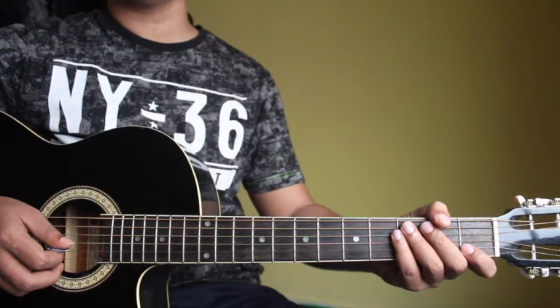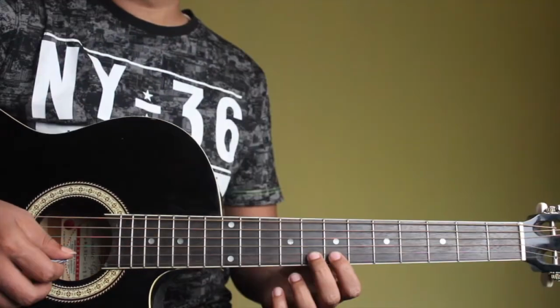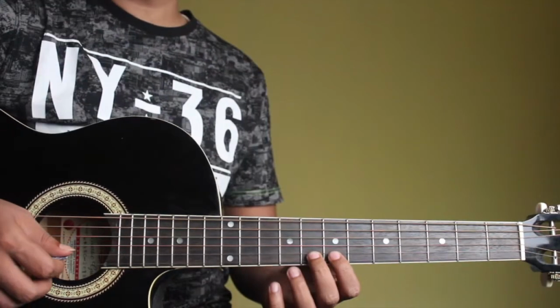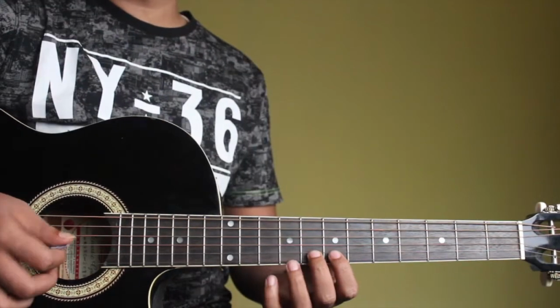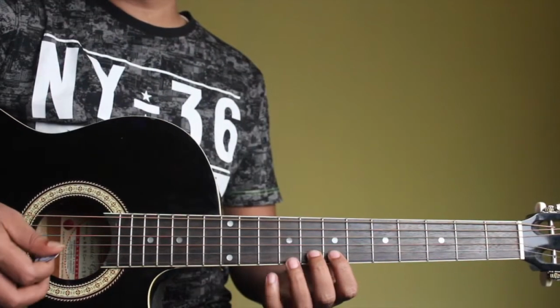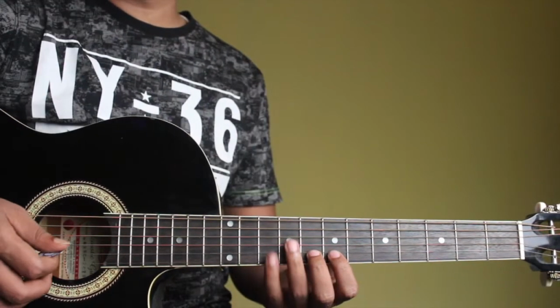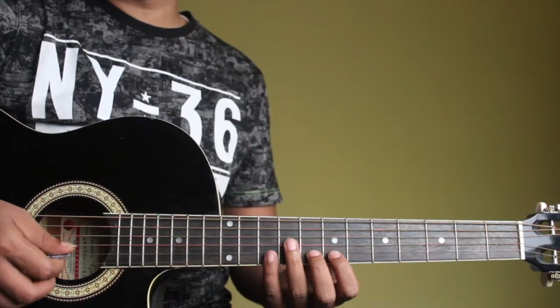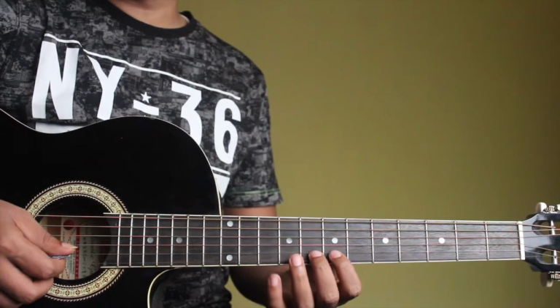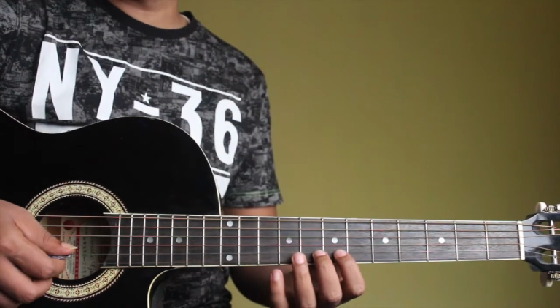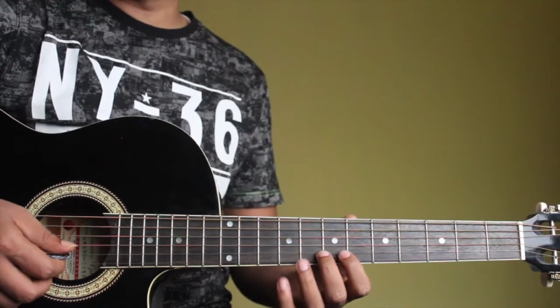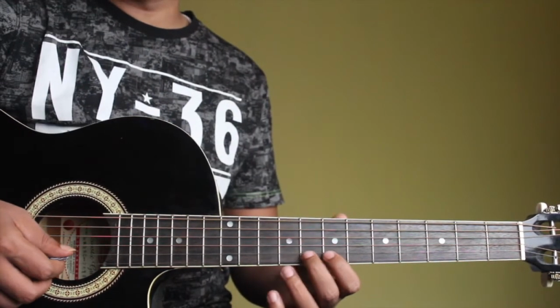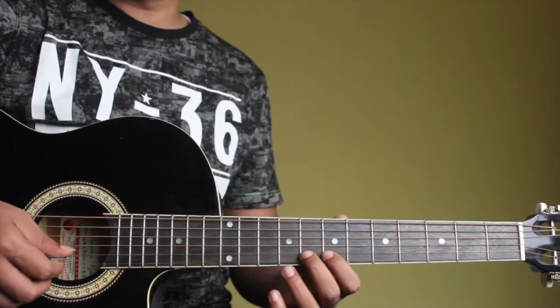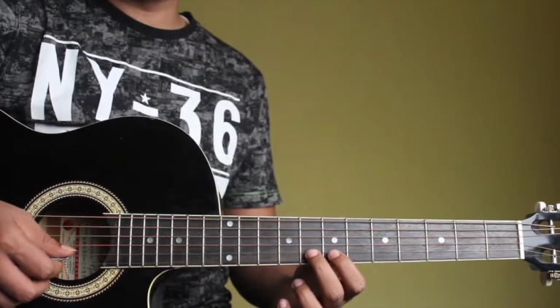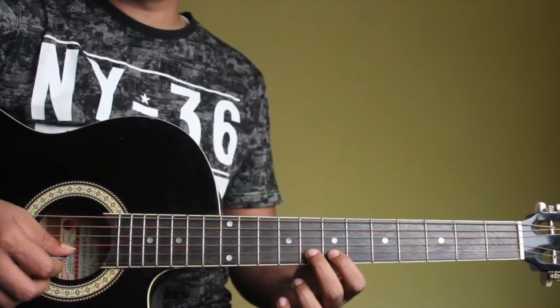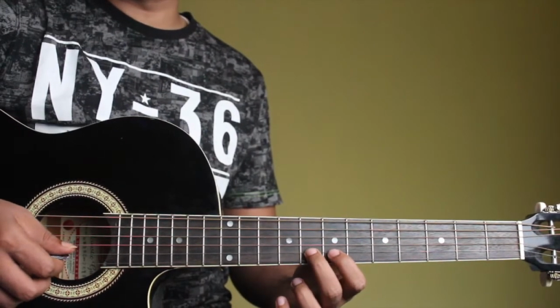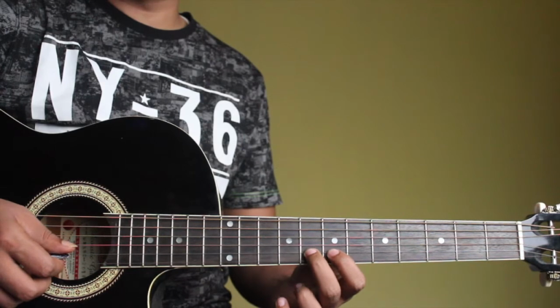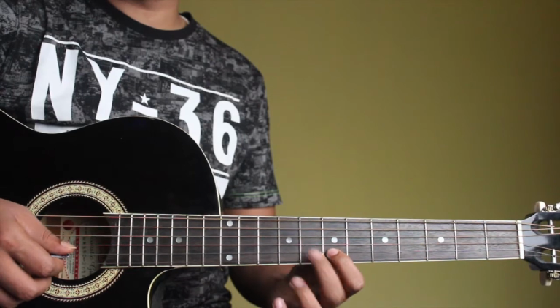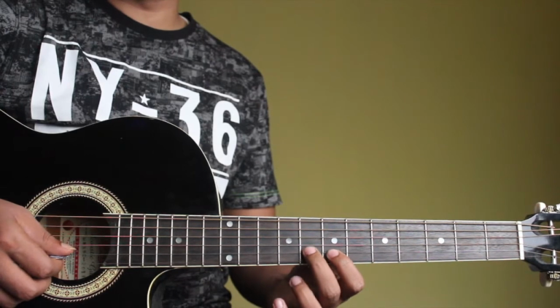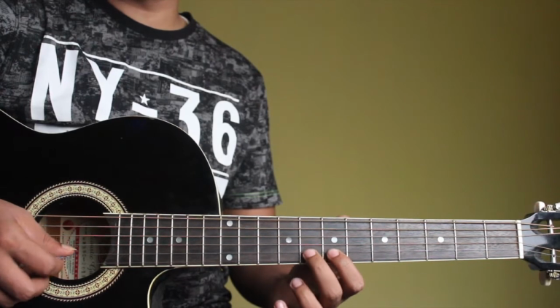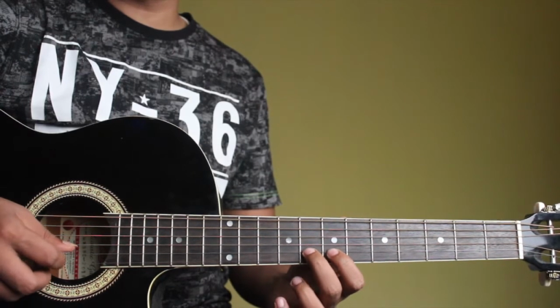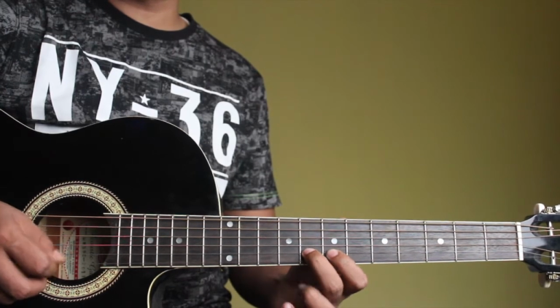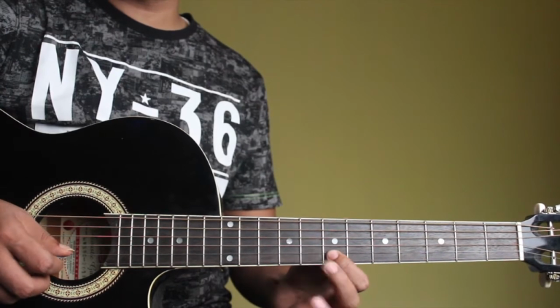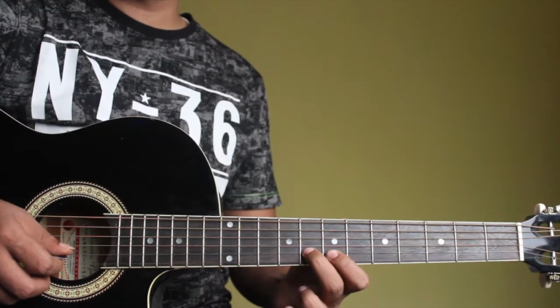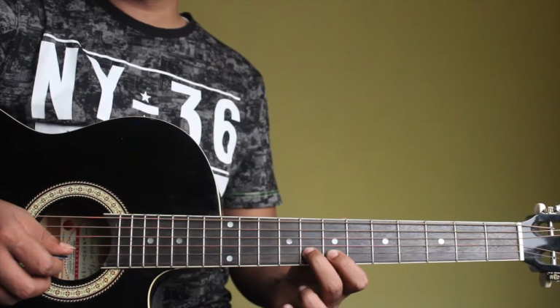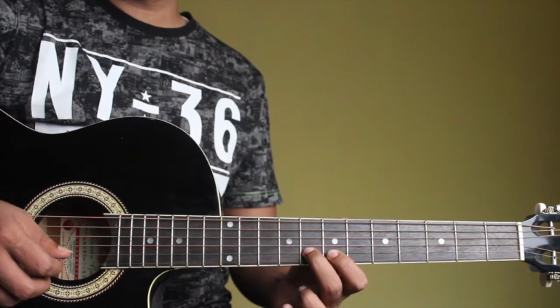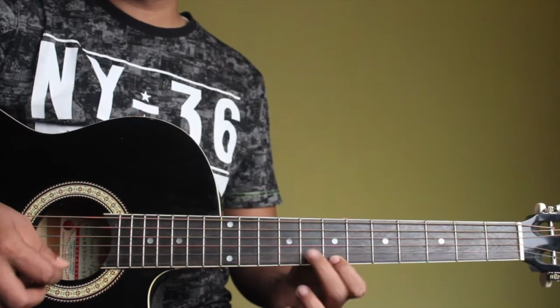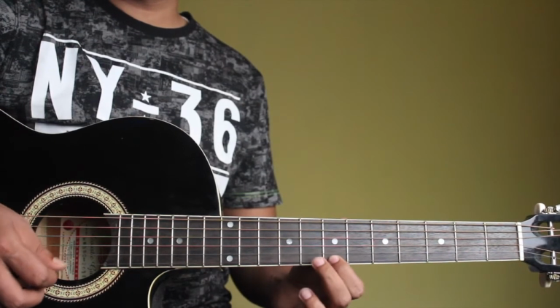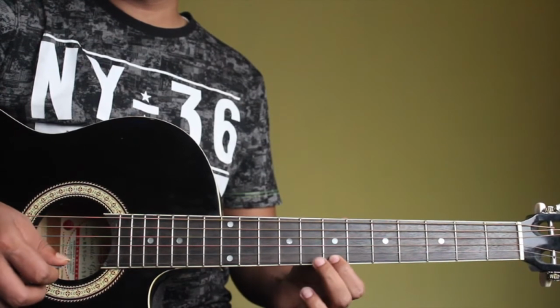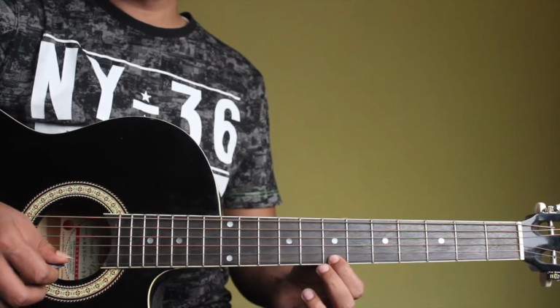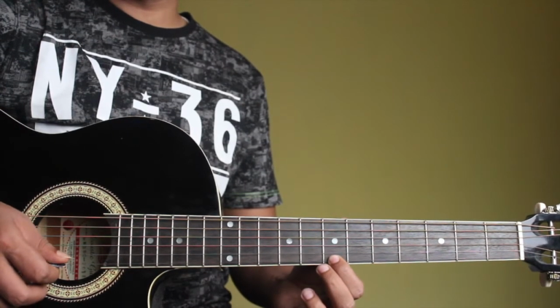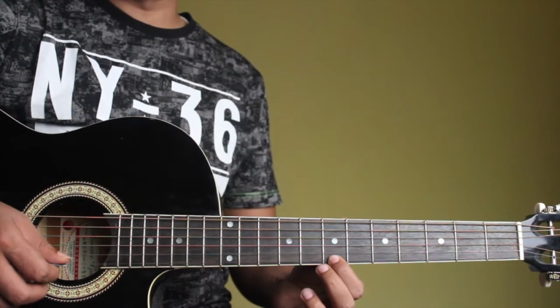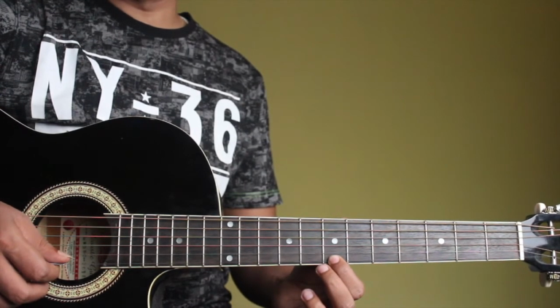Now I can try adding the hammer-on. I'll play G, F sharp, G and B.